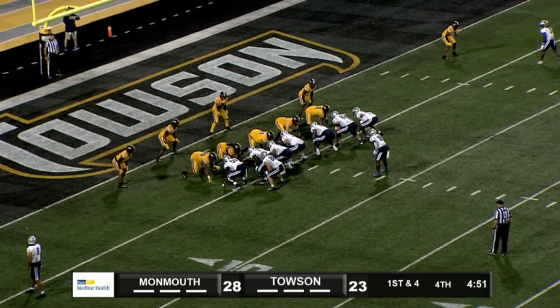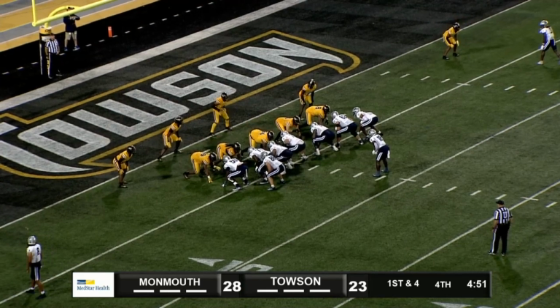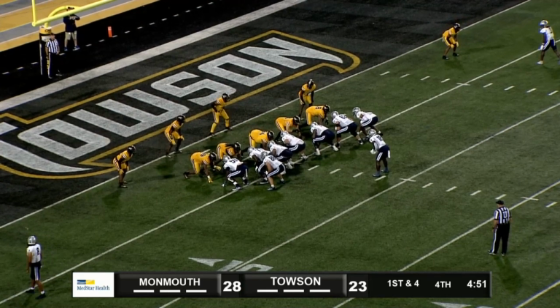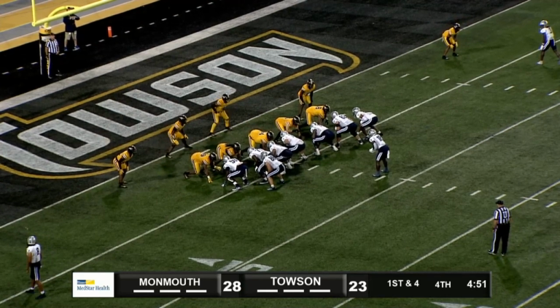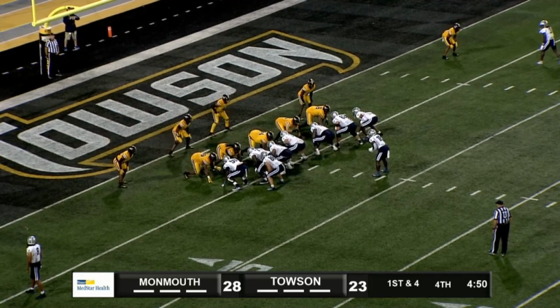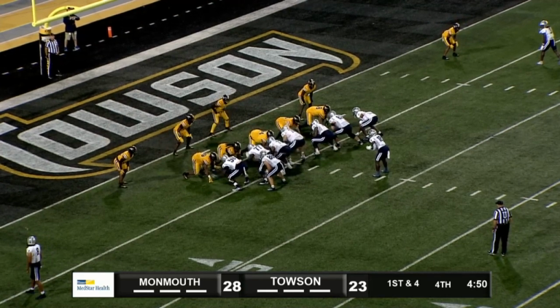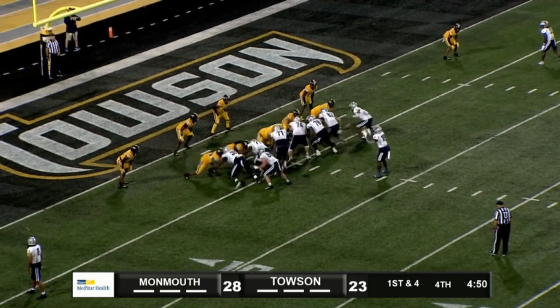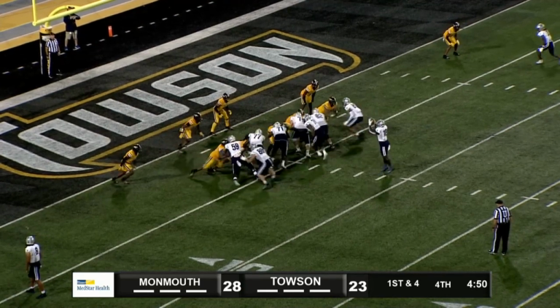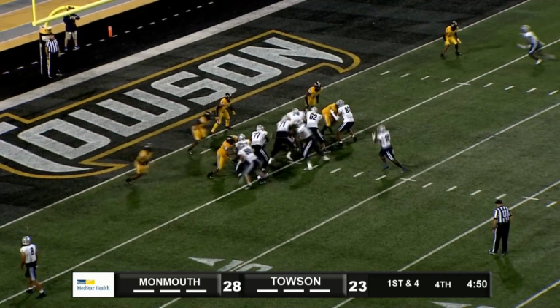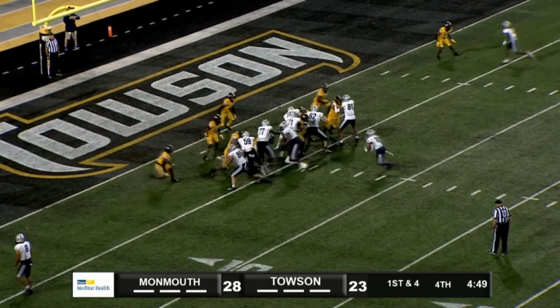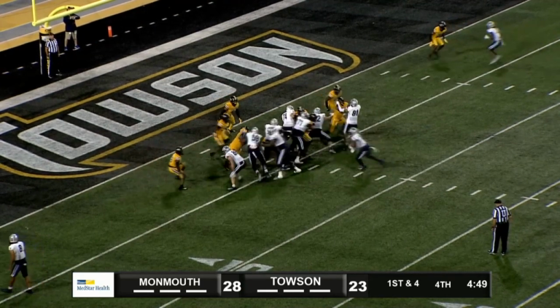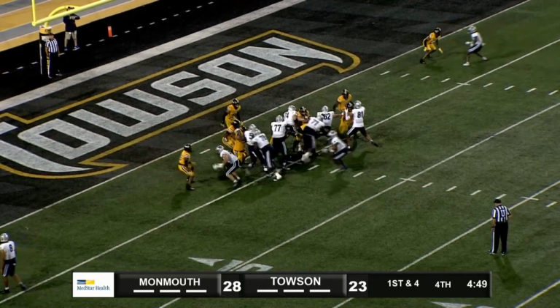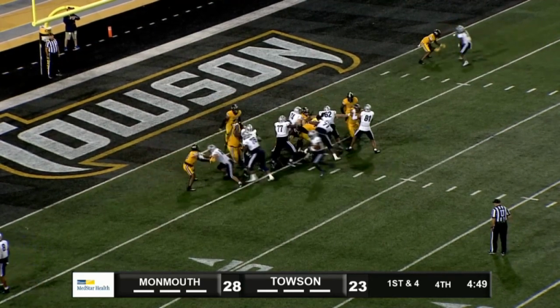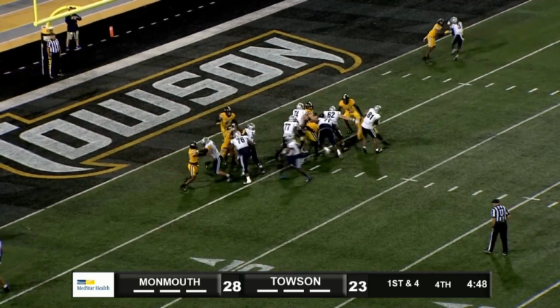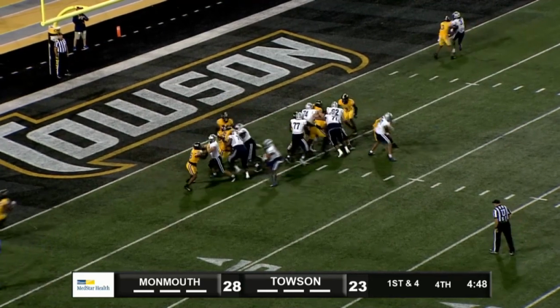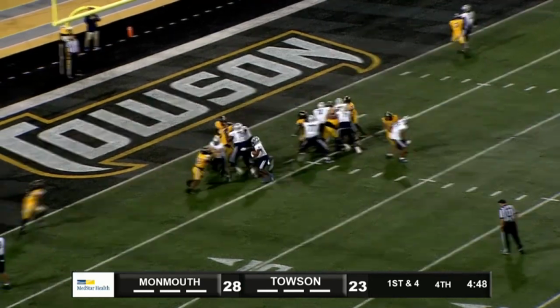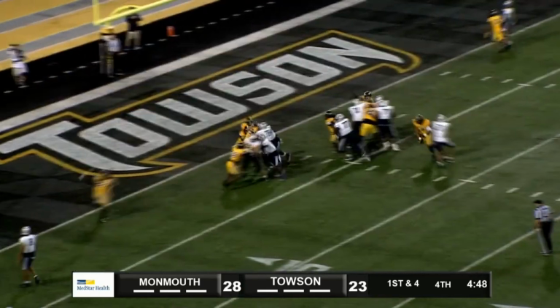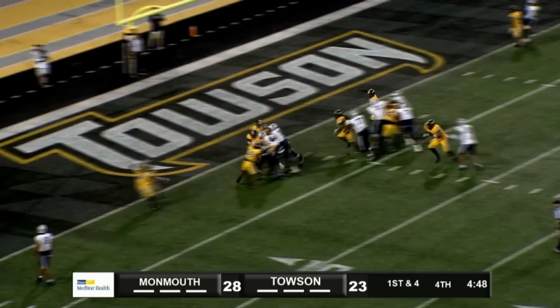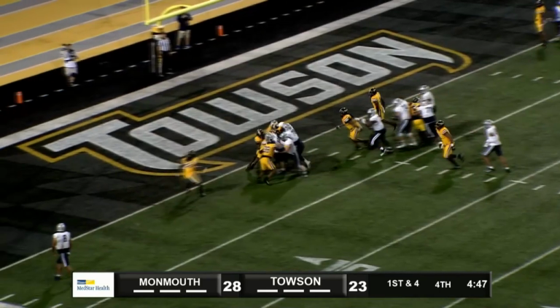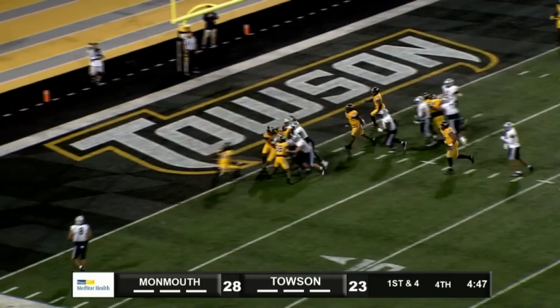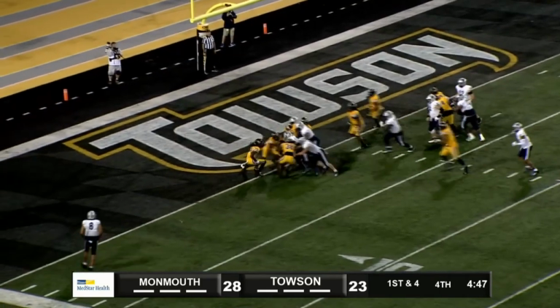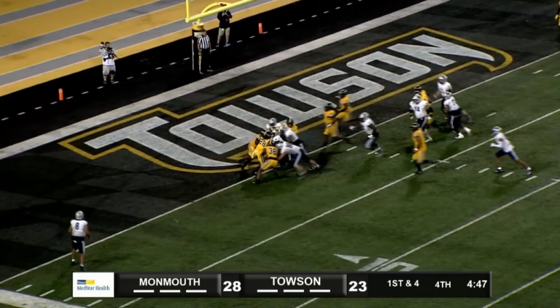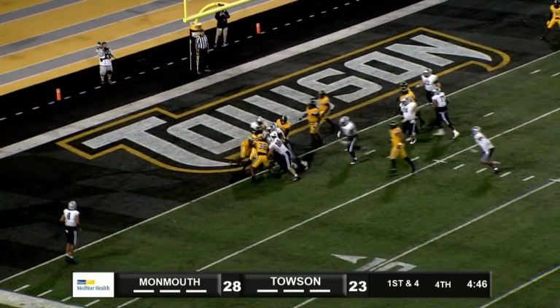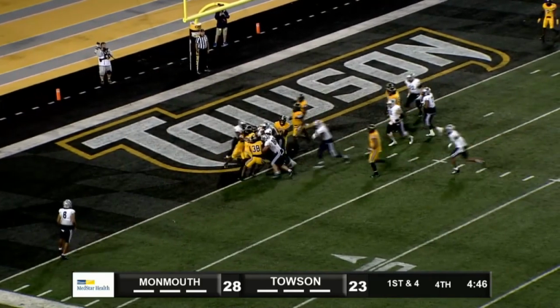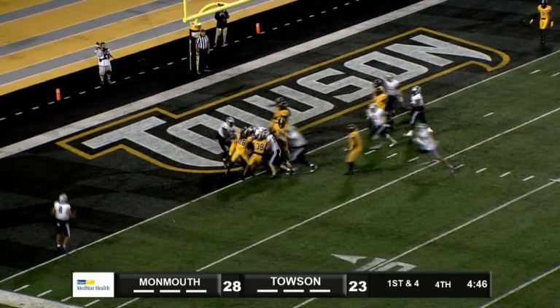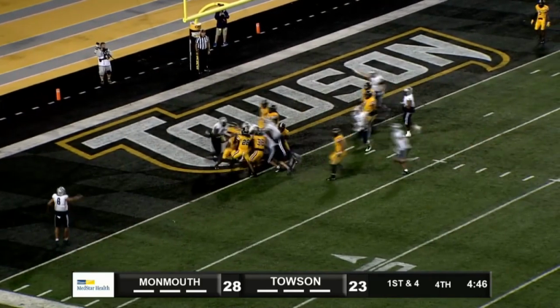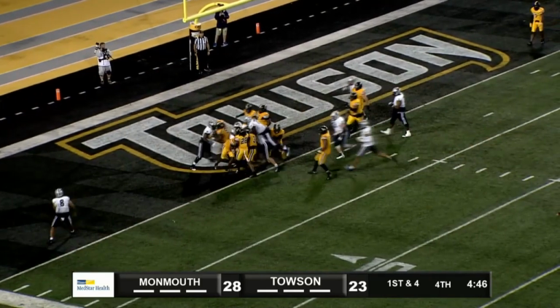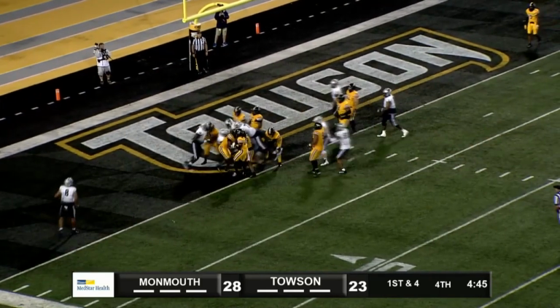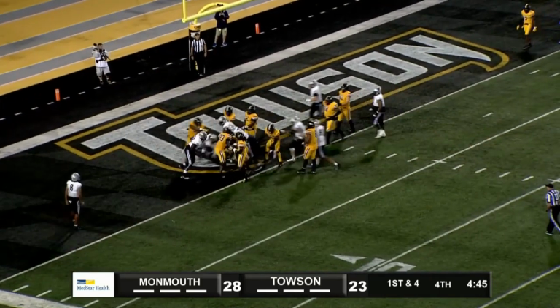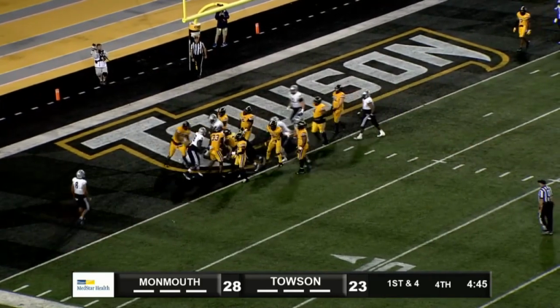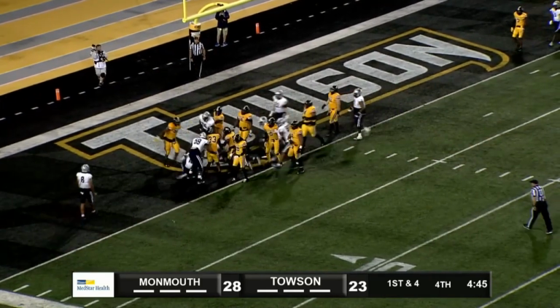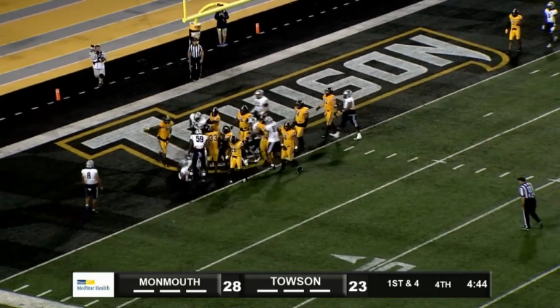At the four, up the middle, into the end zone — touchdown, Monmouth.